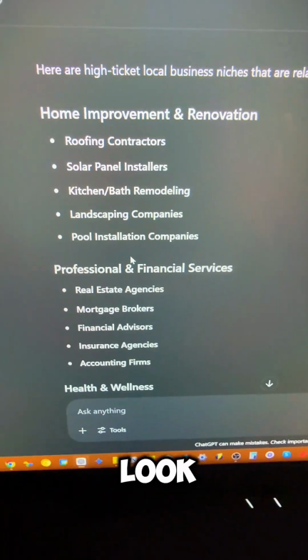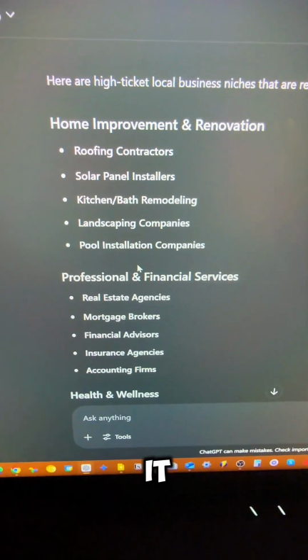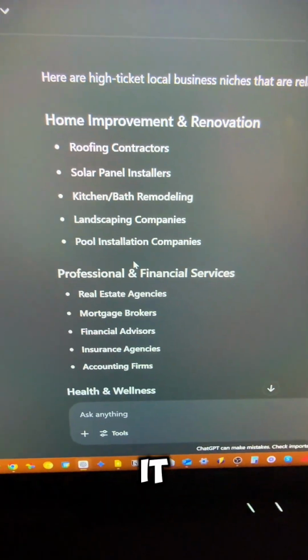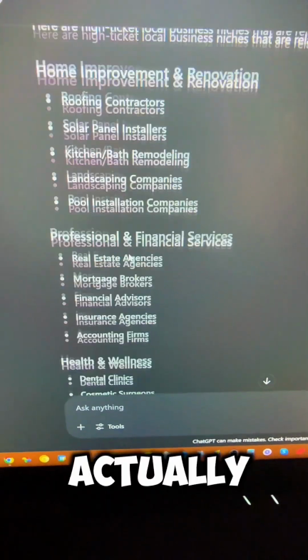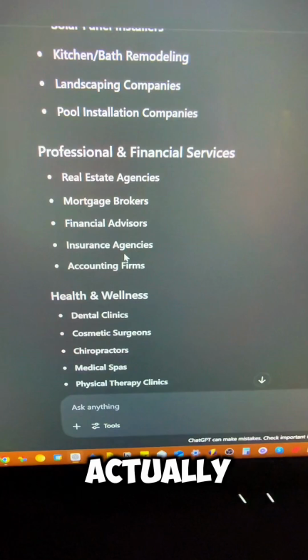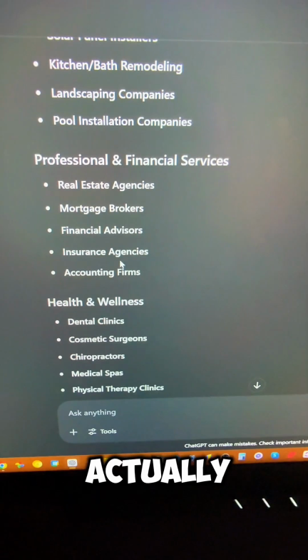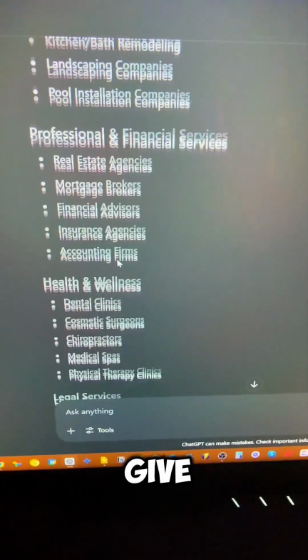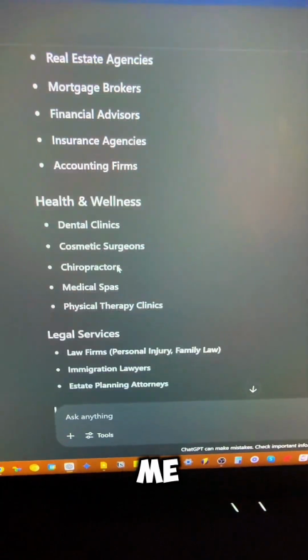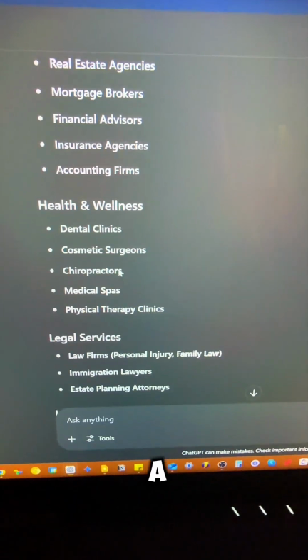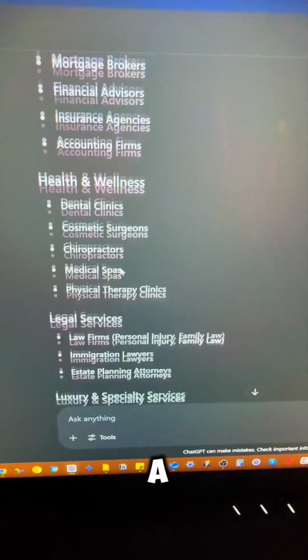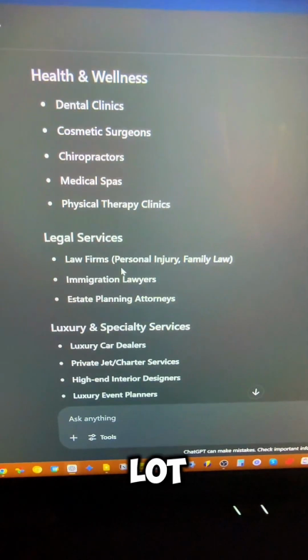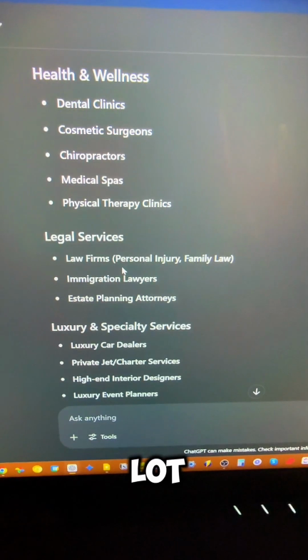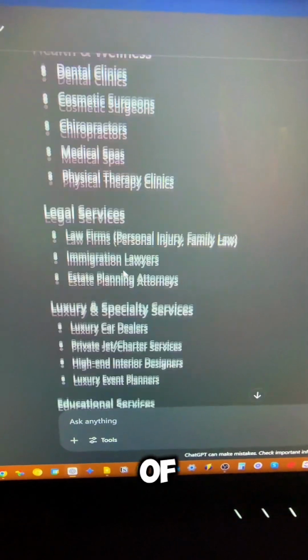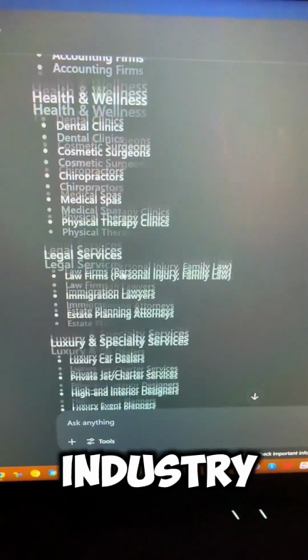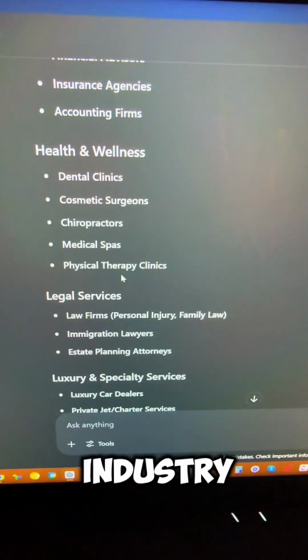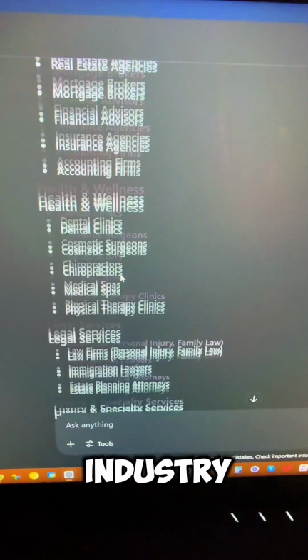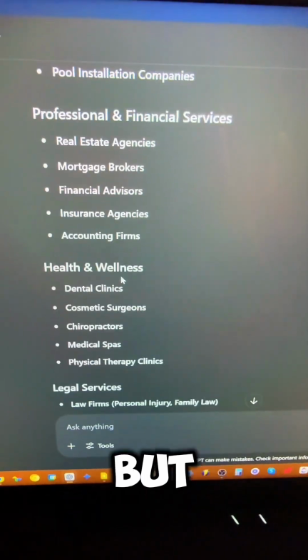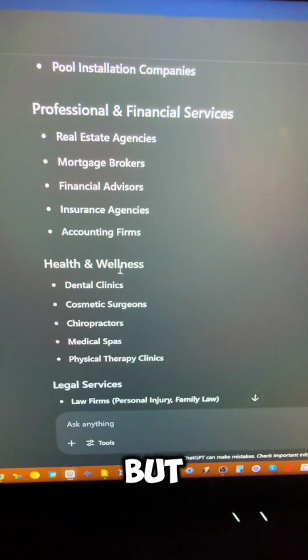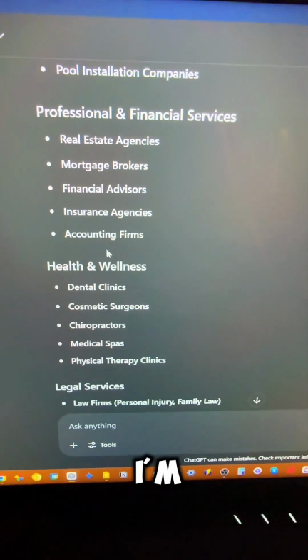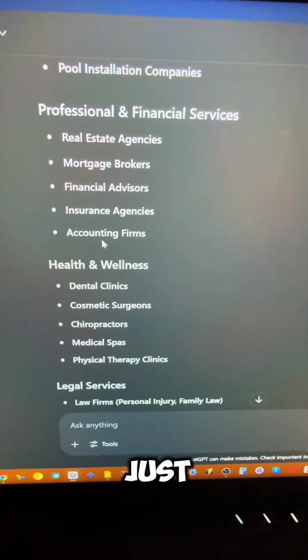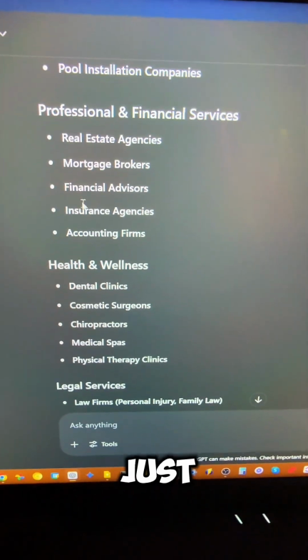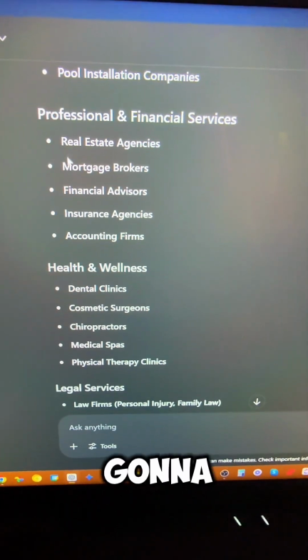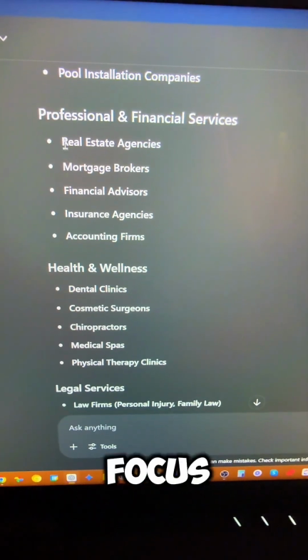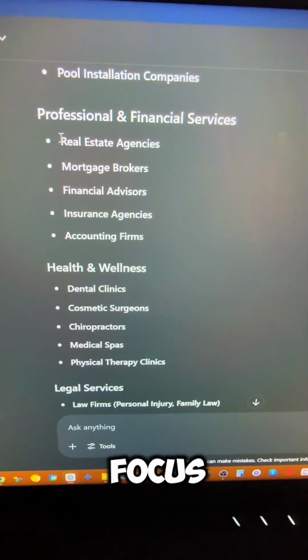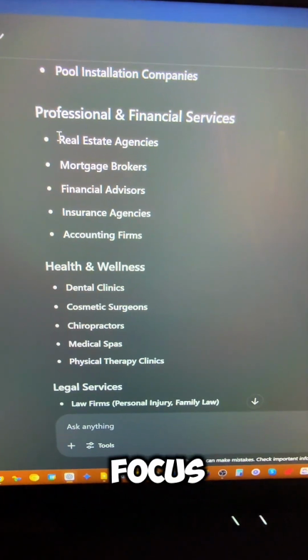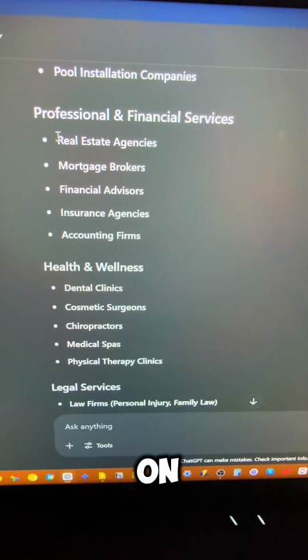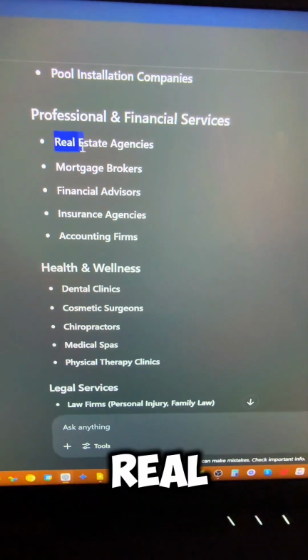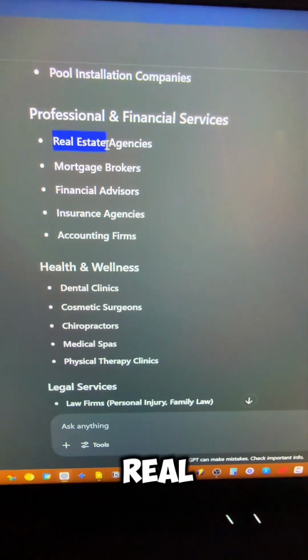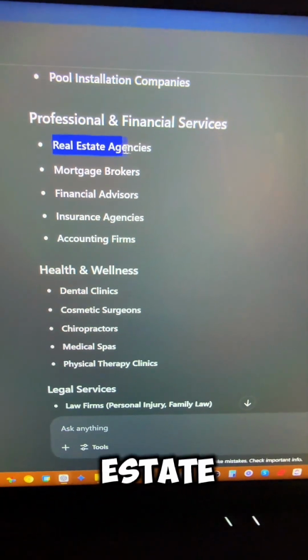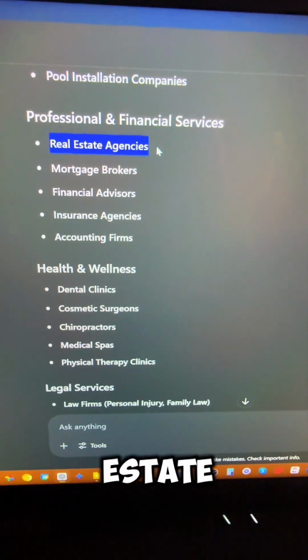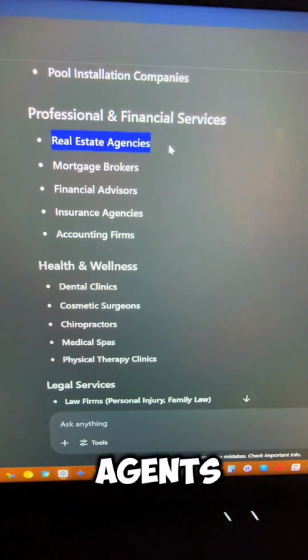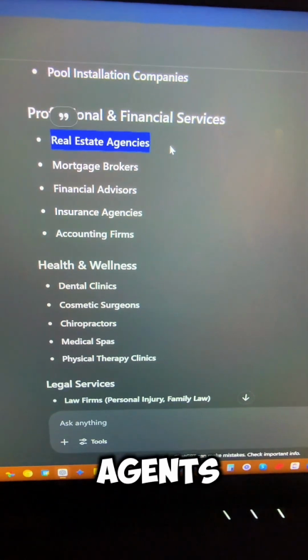Okay, it actually gives me a lot of industries, but I'm just going to focus on real estate agents.